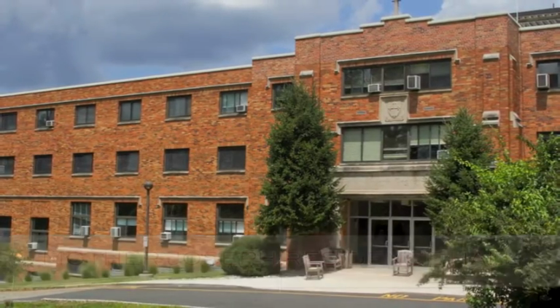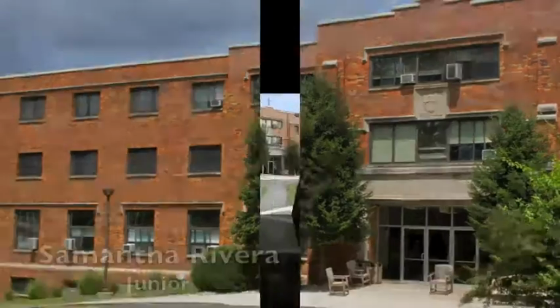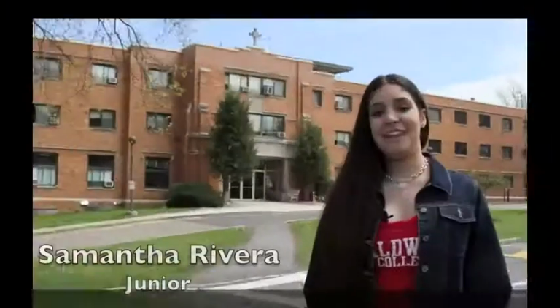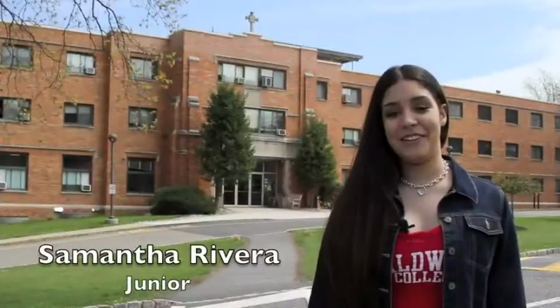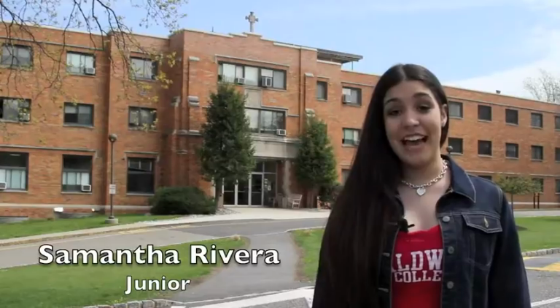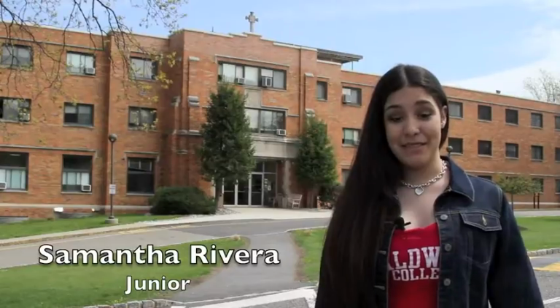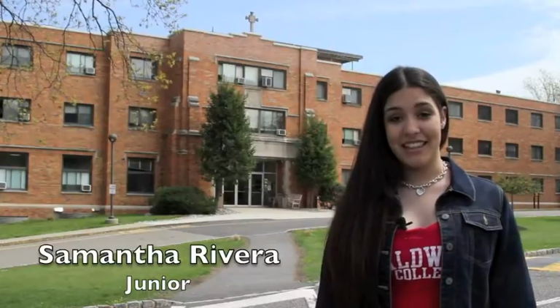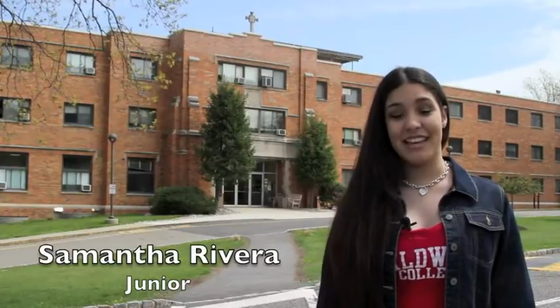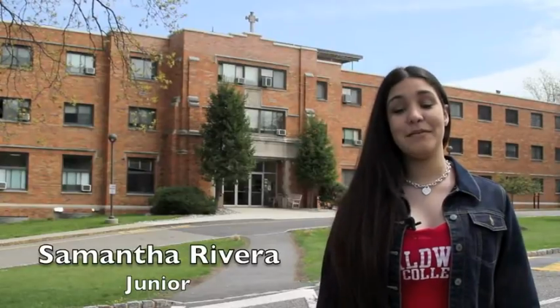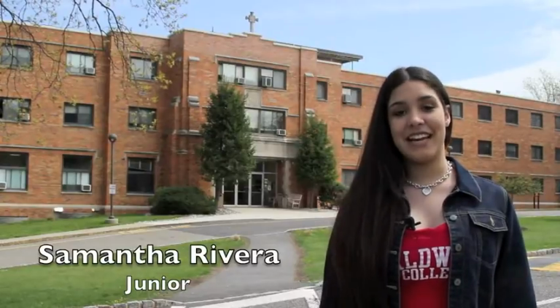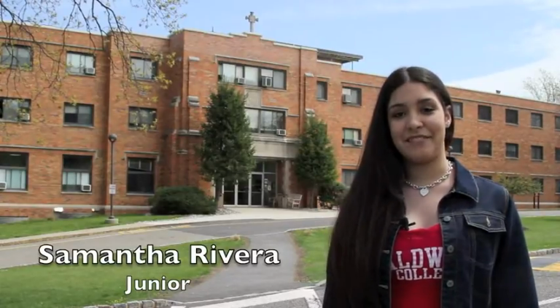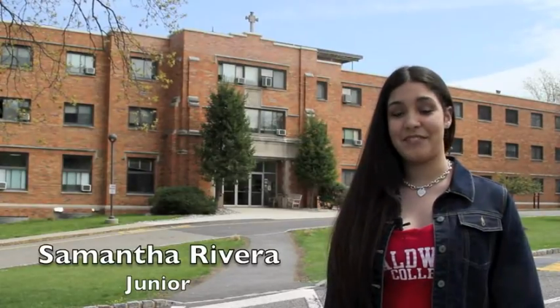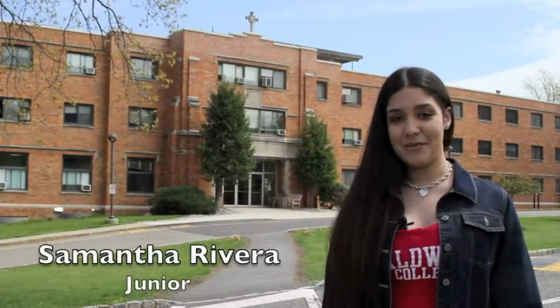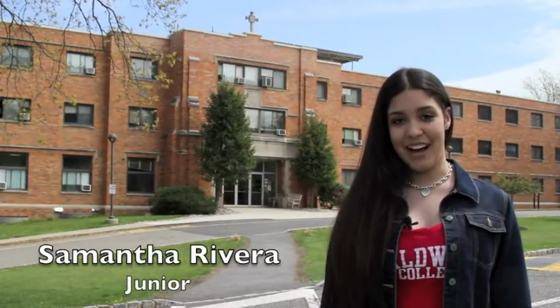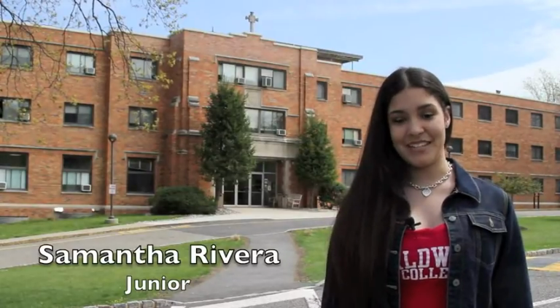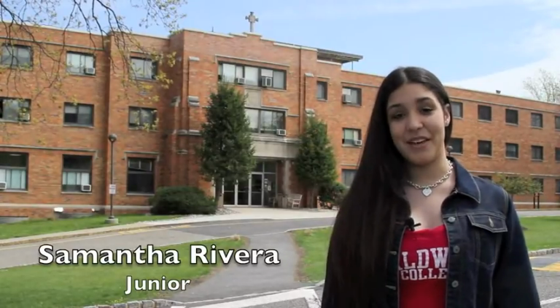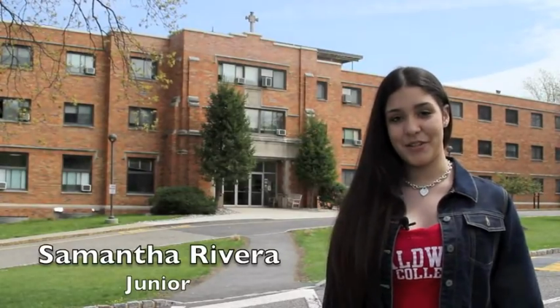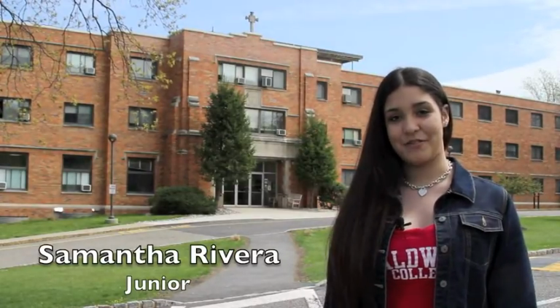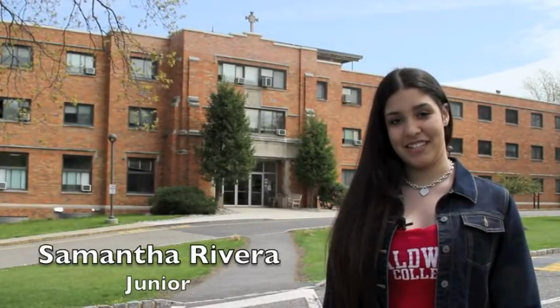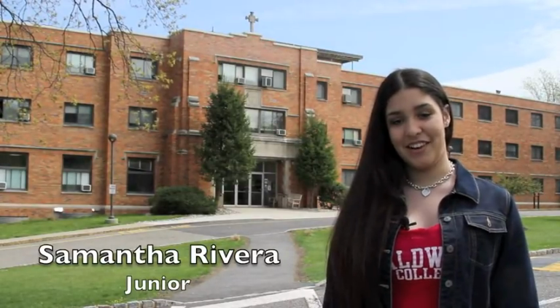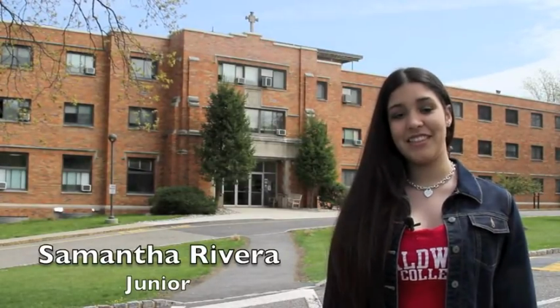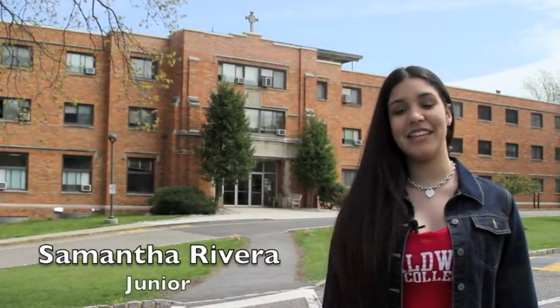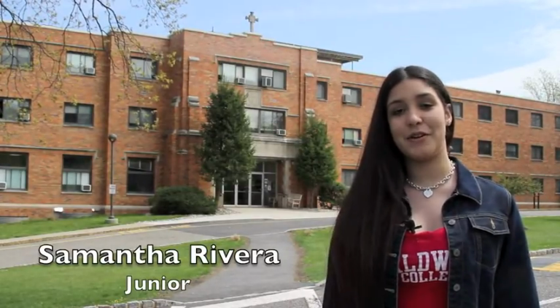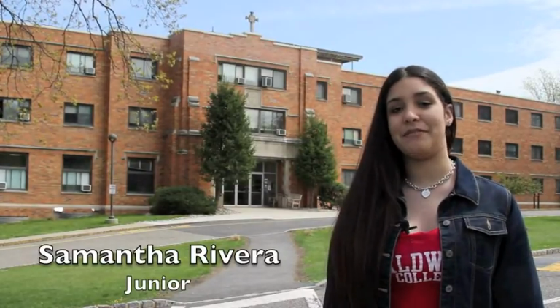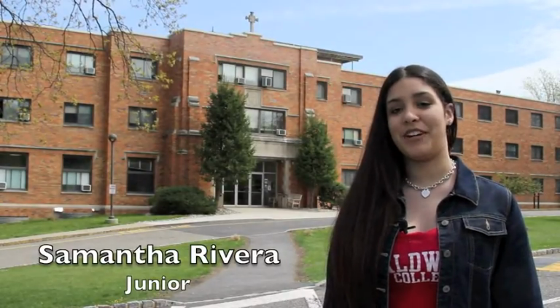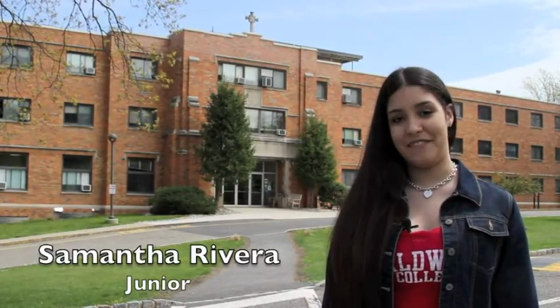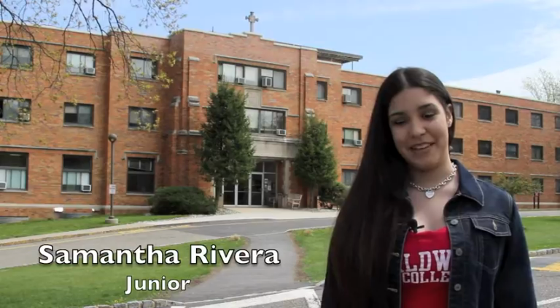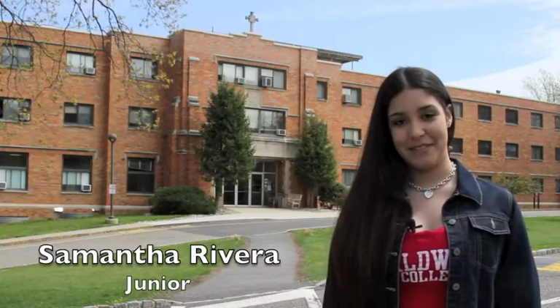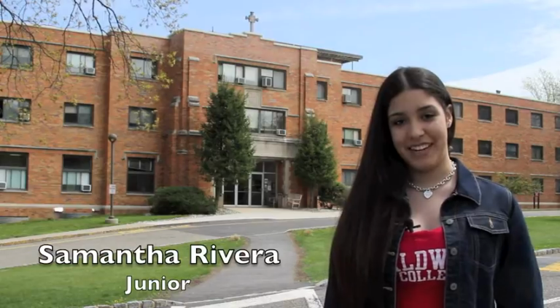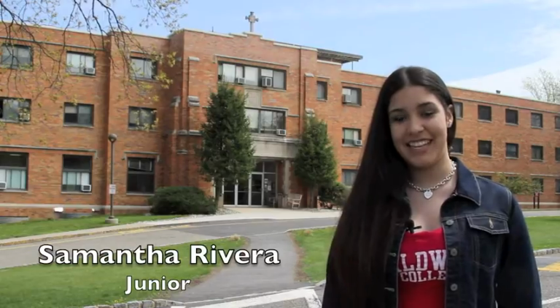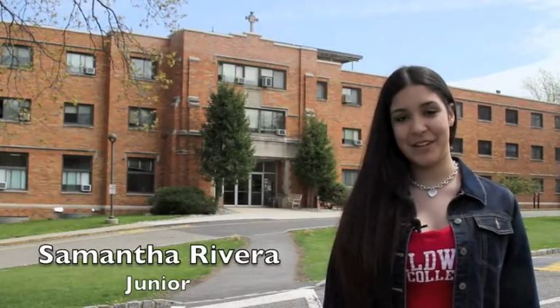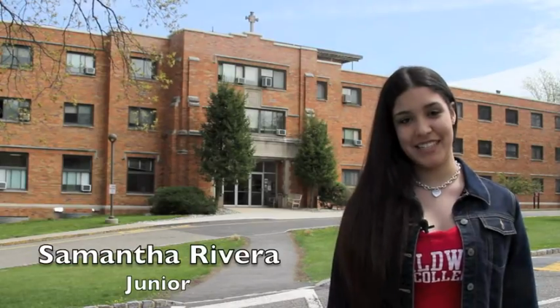Hi everyone, I'm Samantha and I'm standing in front of Caldwell College's Mother Joseph residence hall. These dorms have a great family atmosphere. Let's go inside.